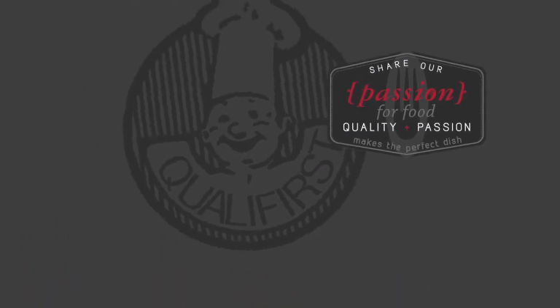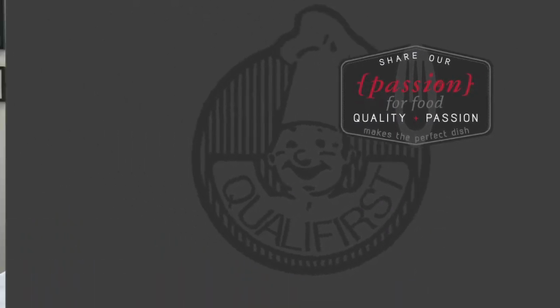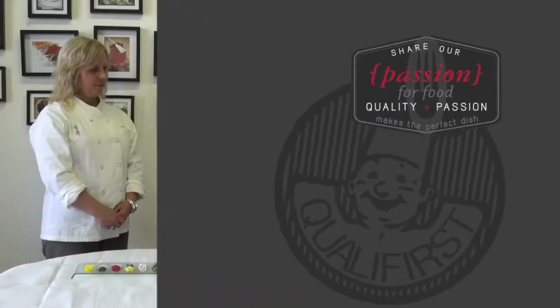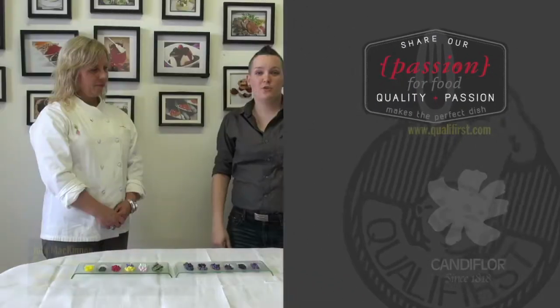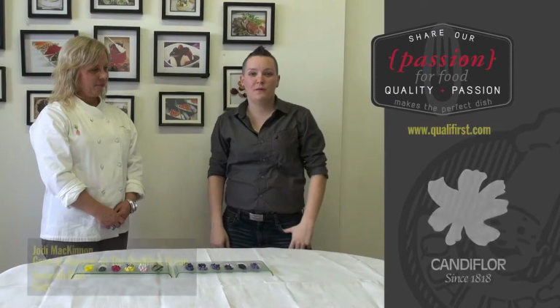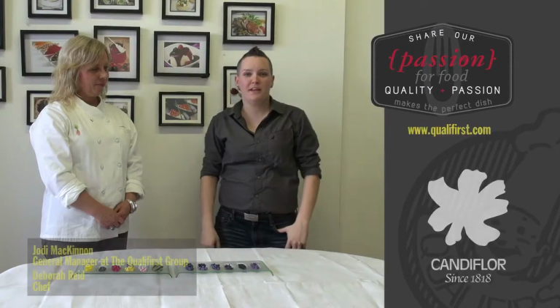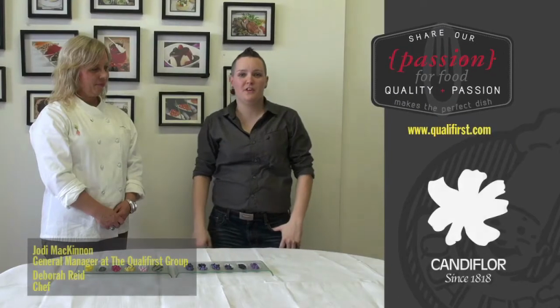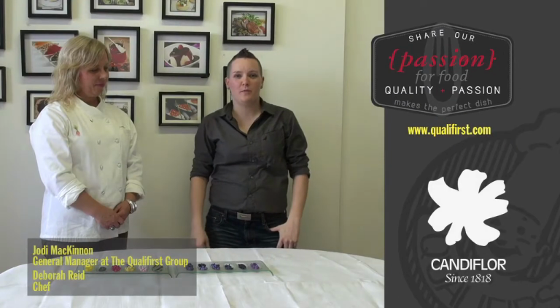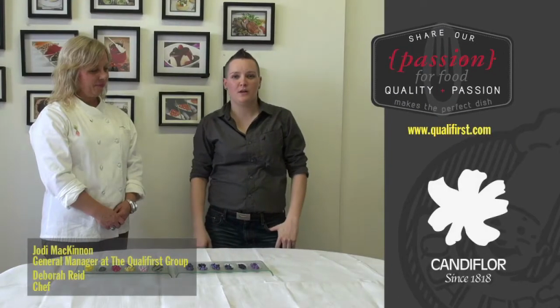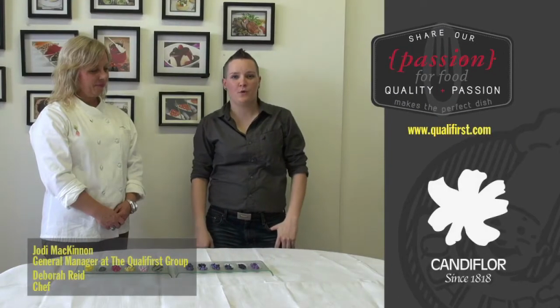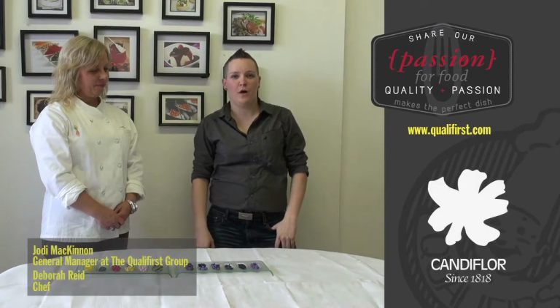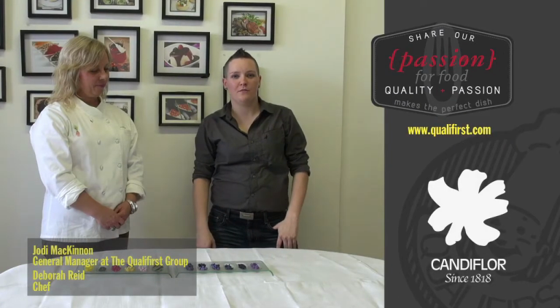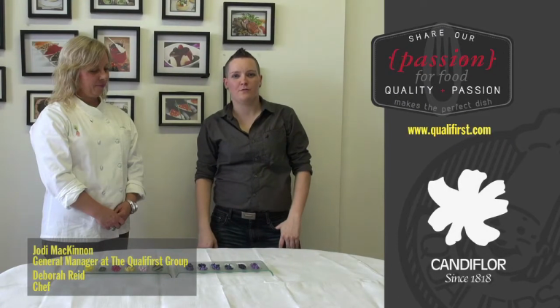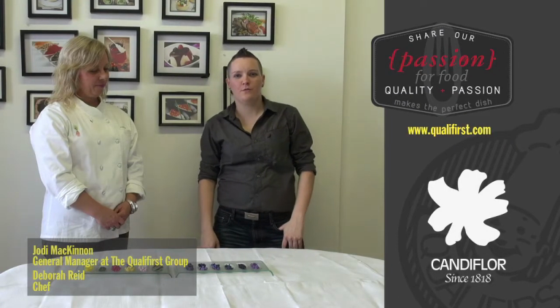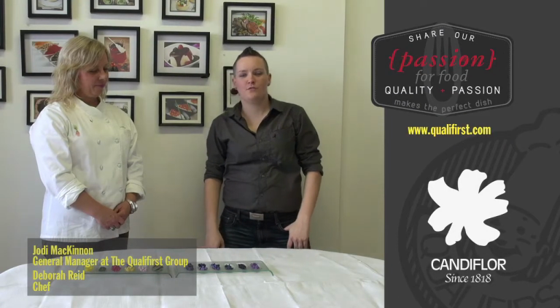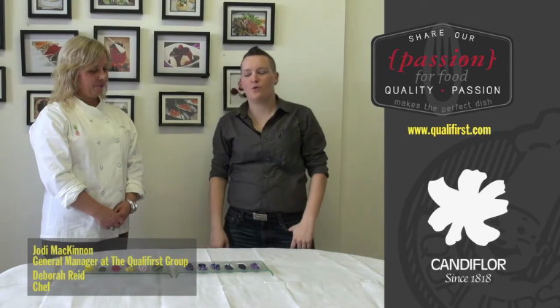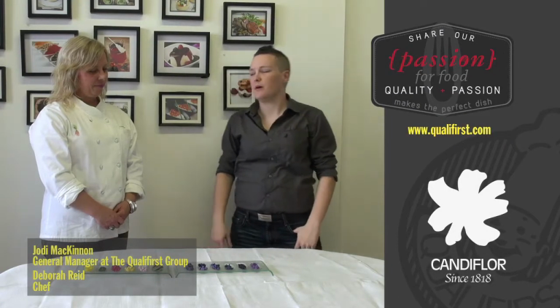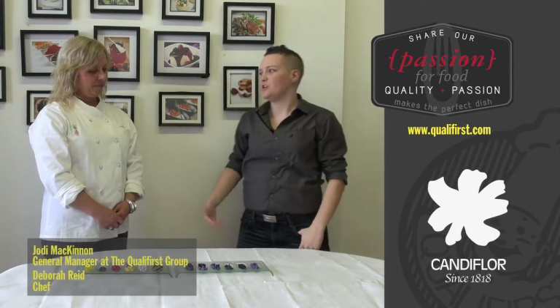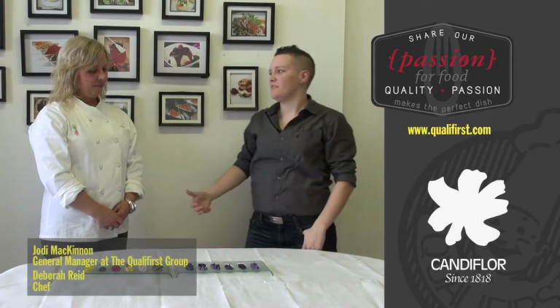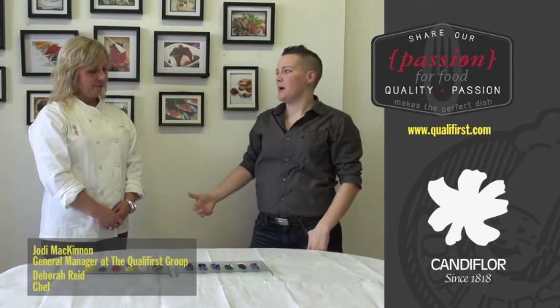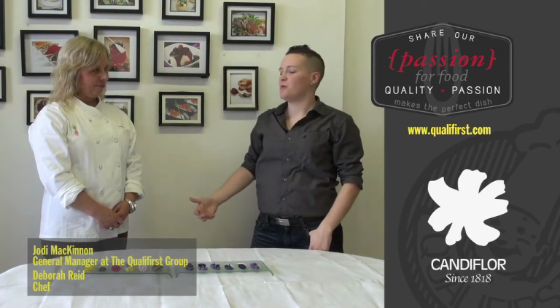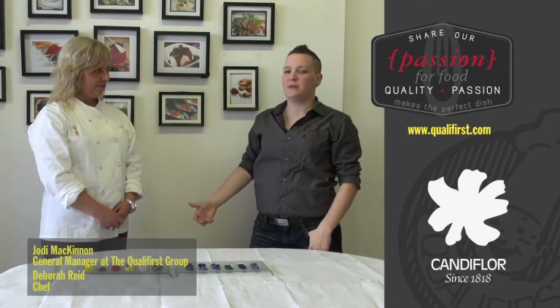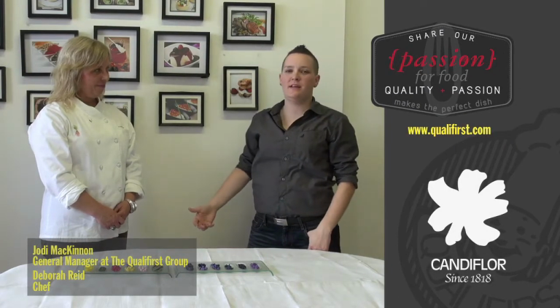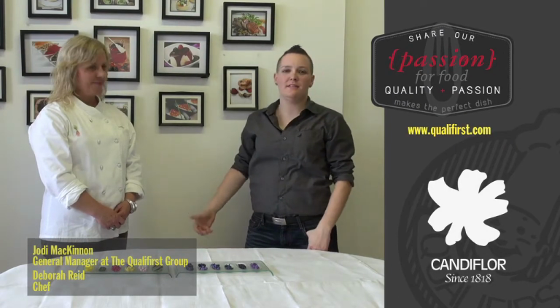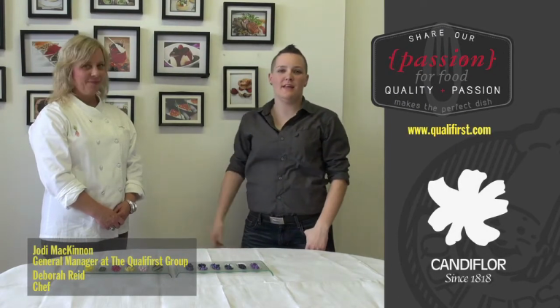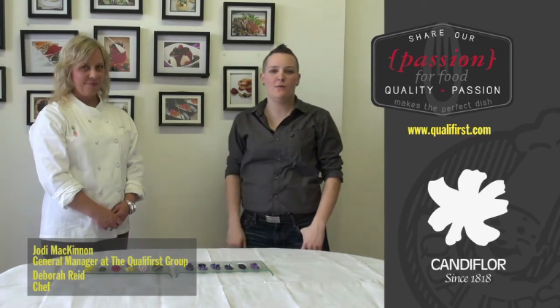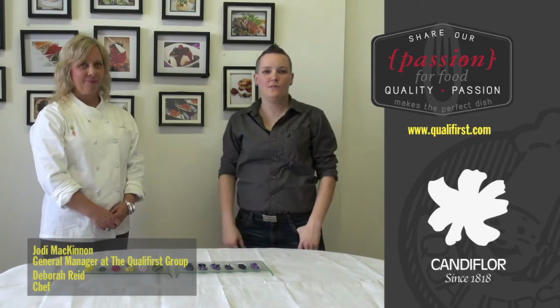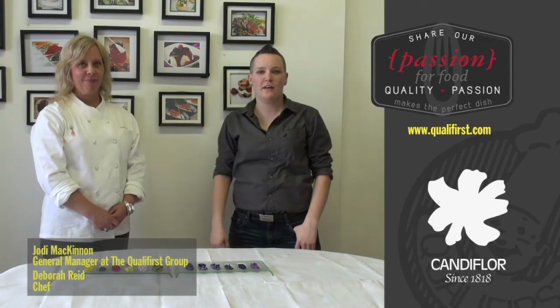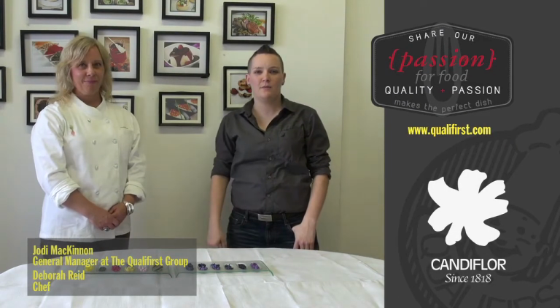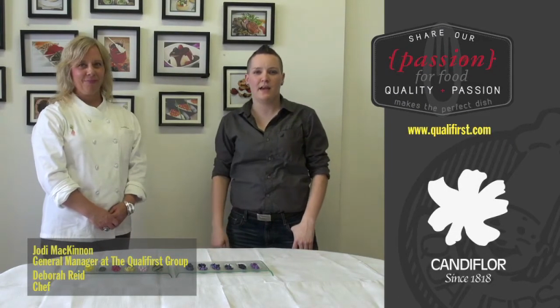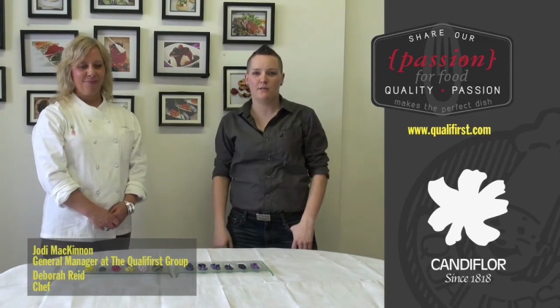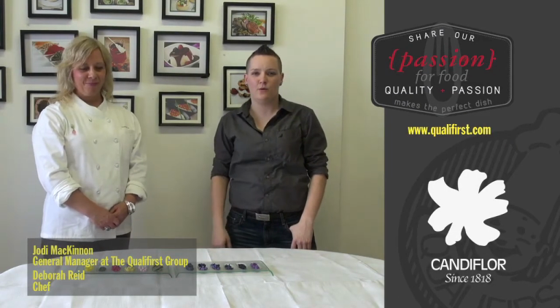Hi, I'm Joanie McKinnon, General Manager for Quality First Foods, joined by Chef Debra Reed, and today we're talking about Candy Flore.